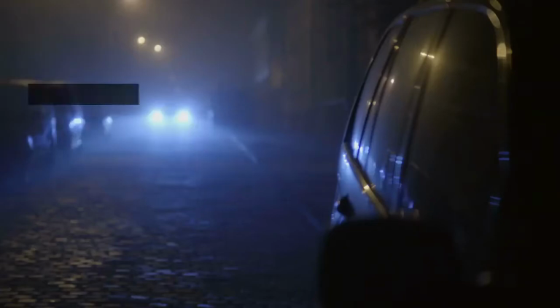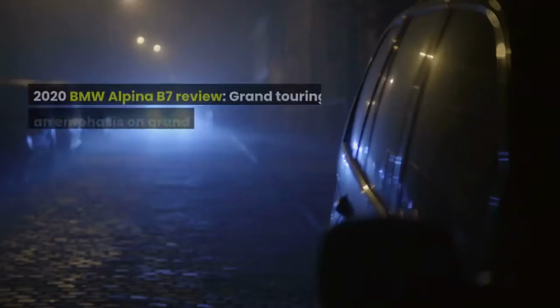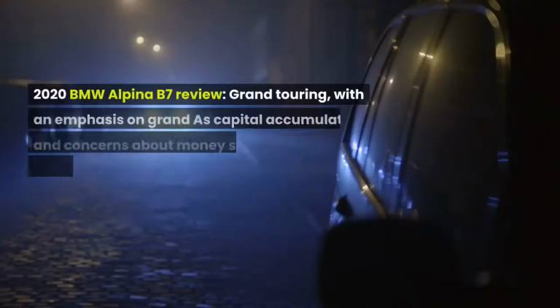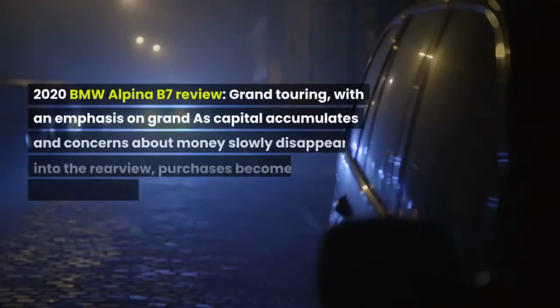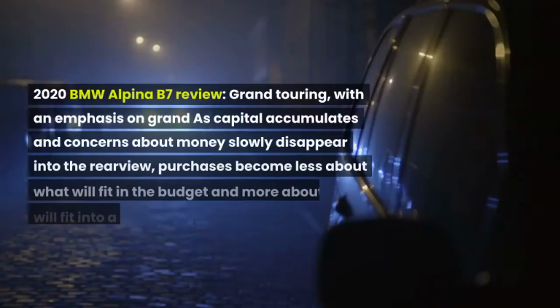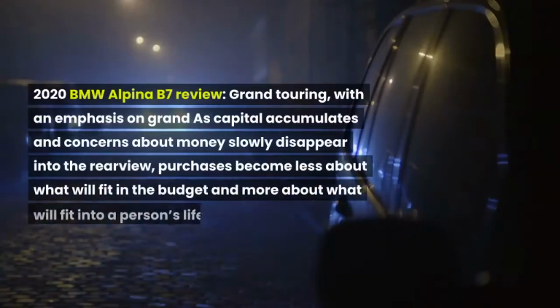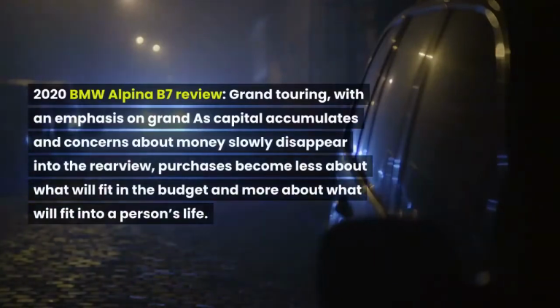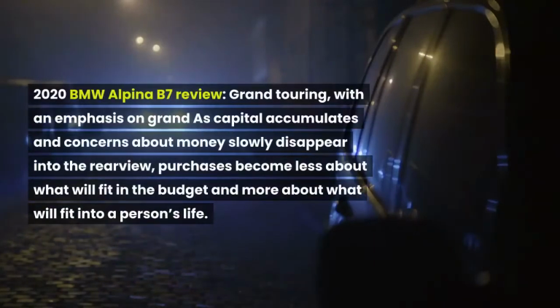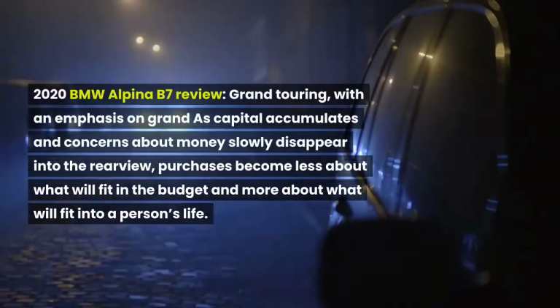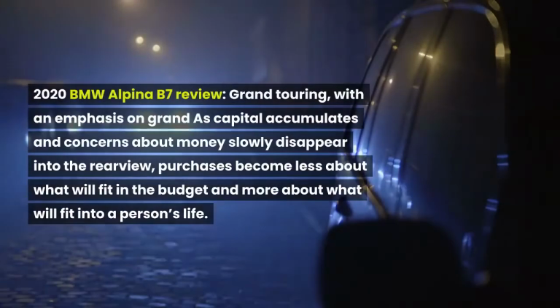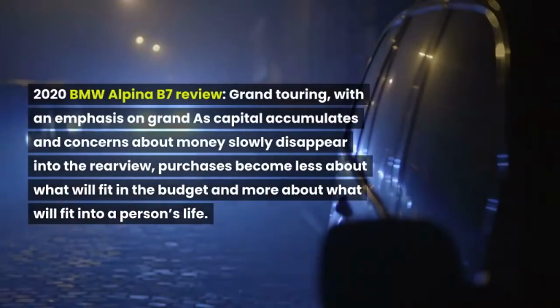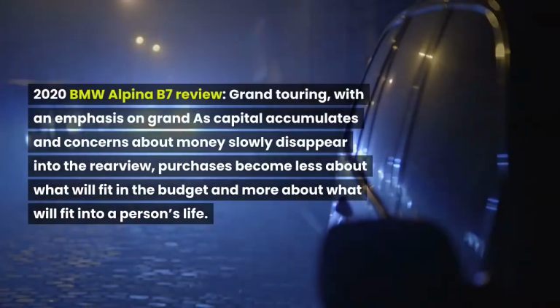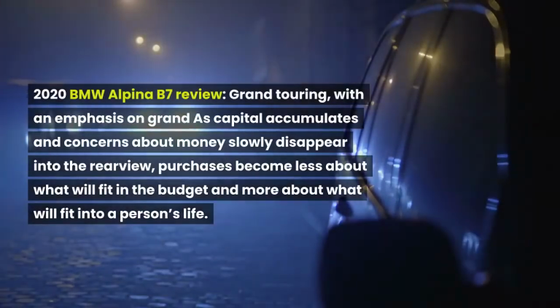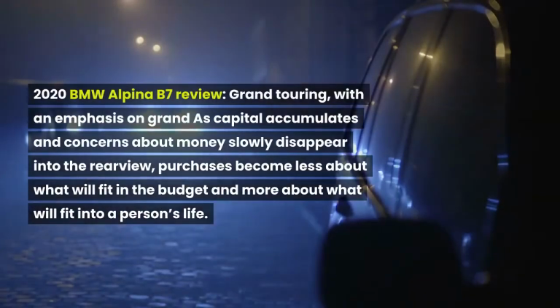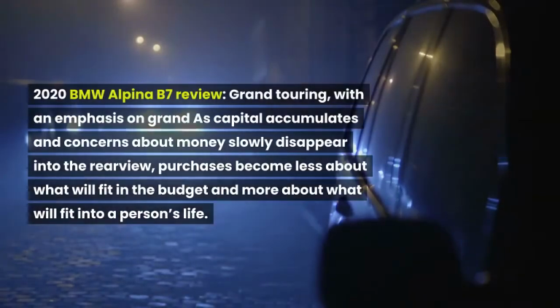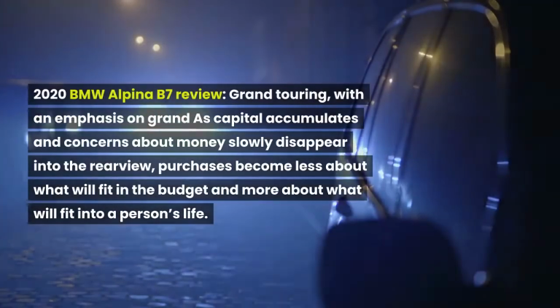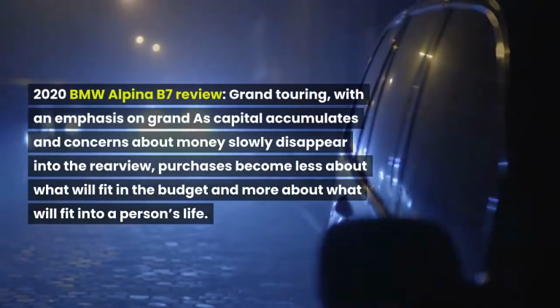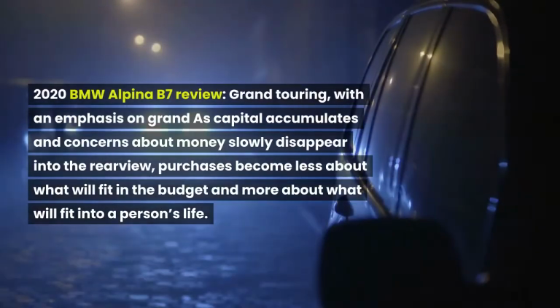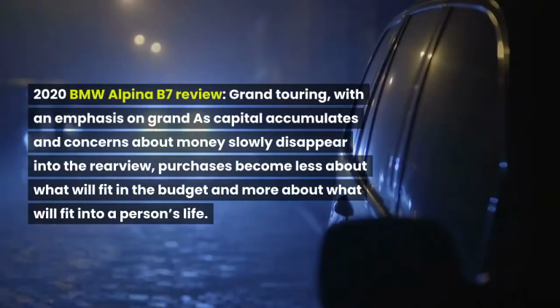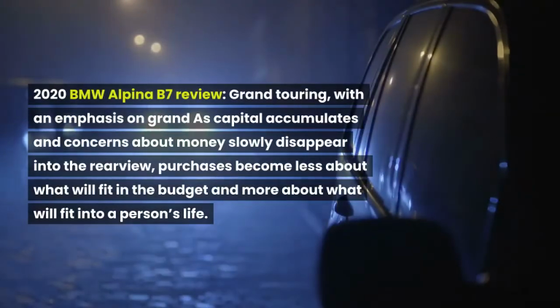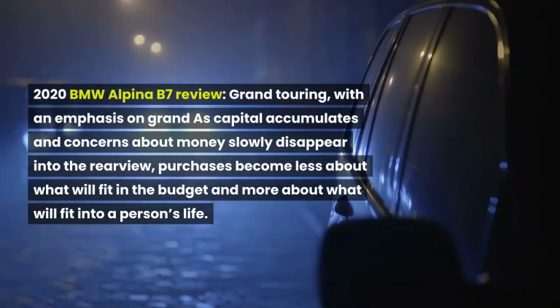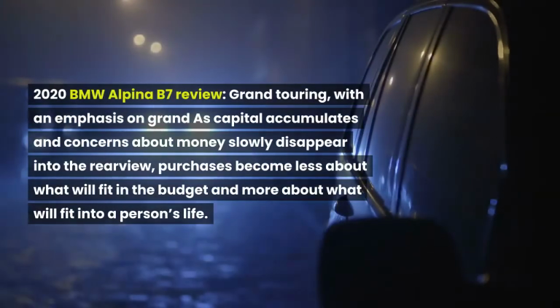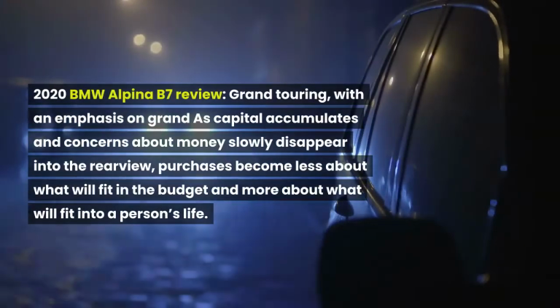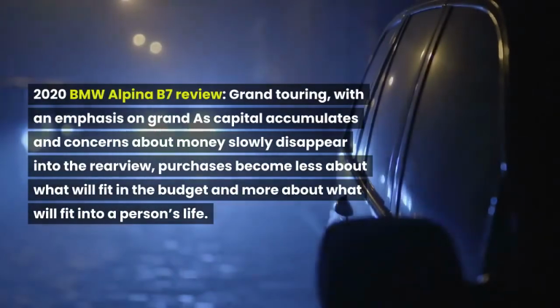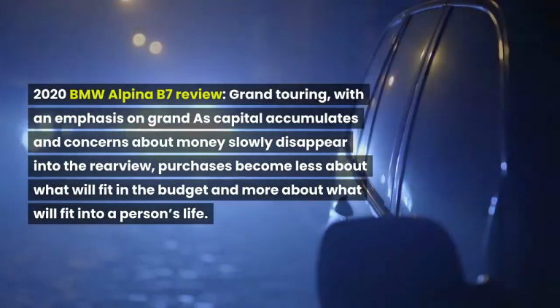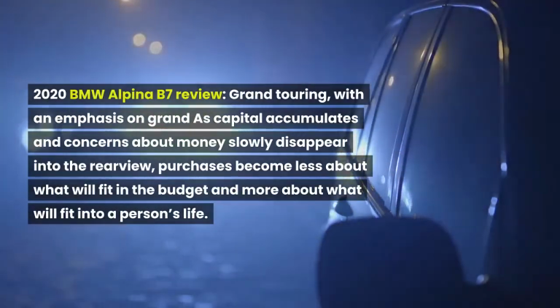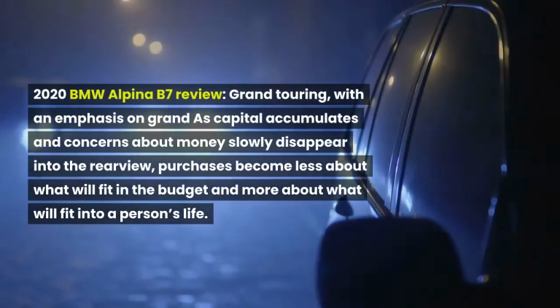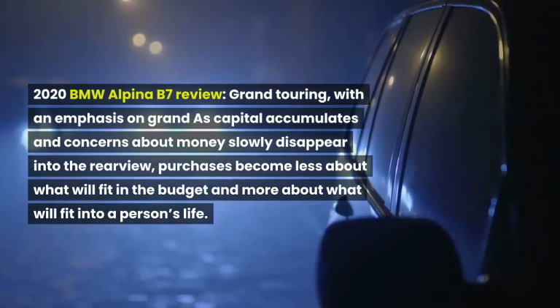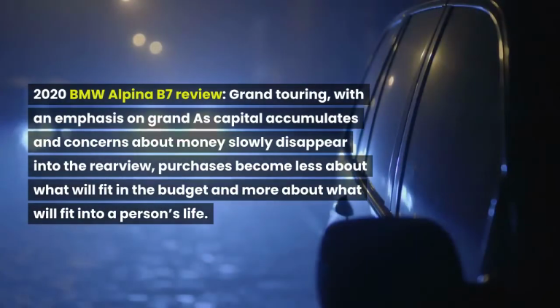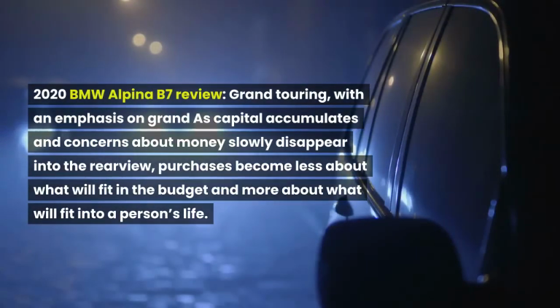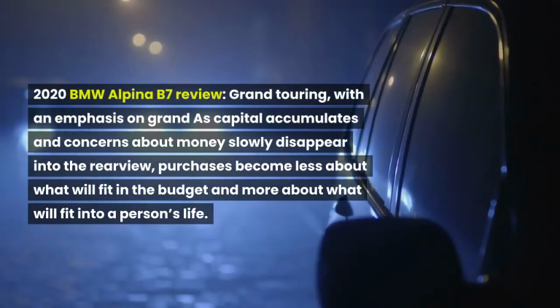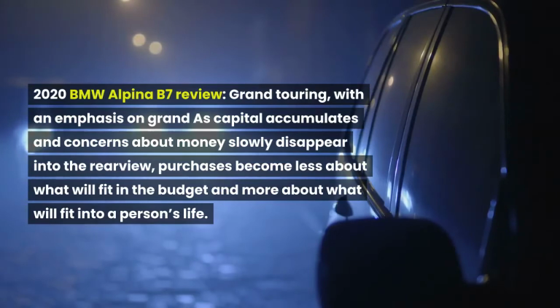2020 BMW Alpina B7 review — Grand Touring, with an emphasis on Grand.